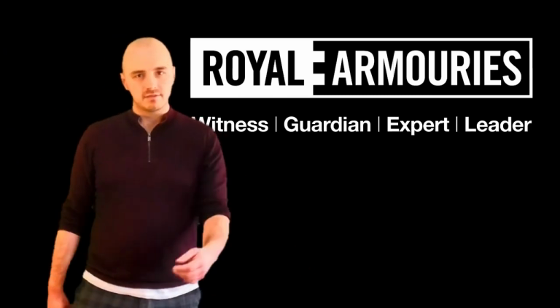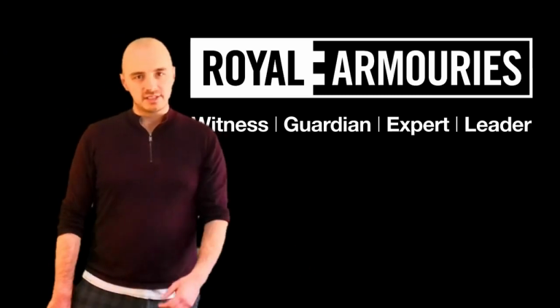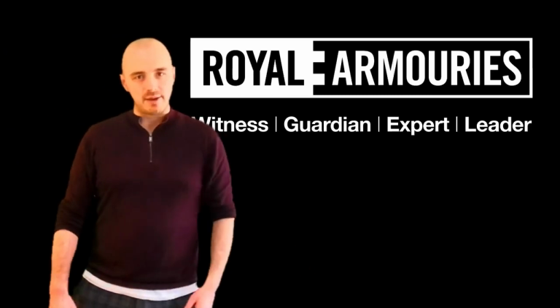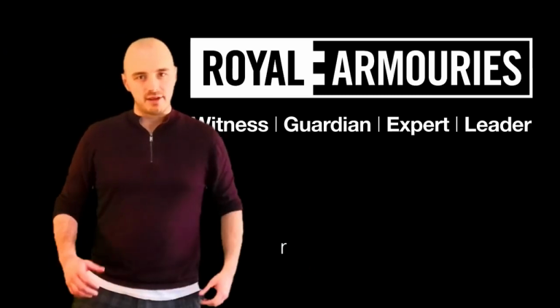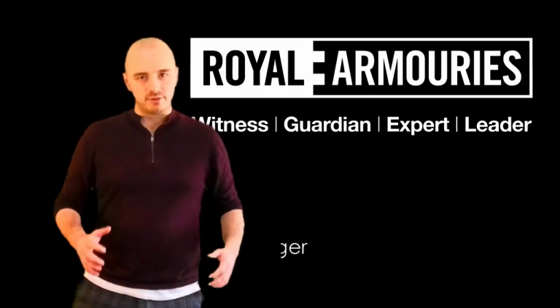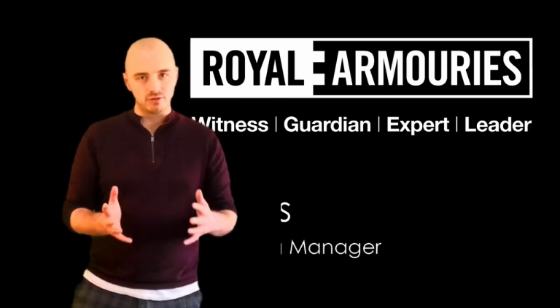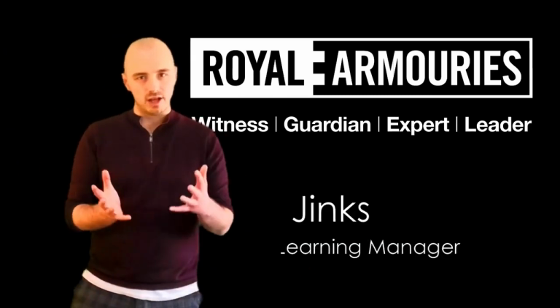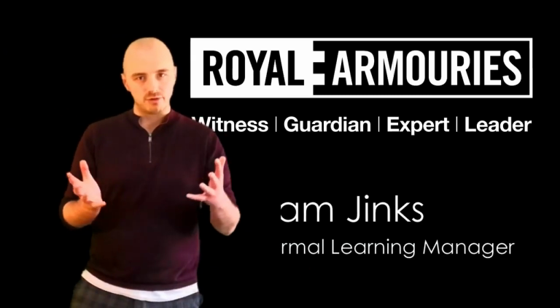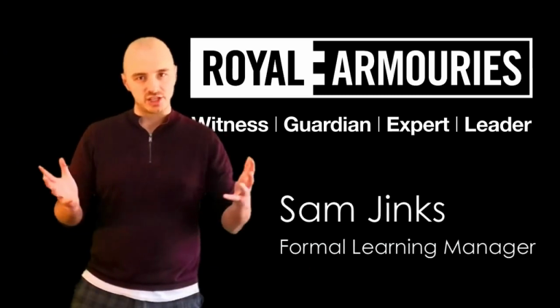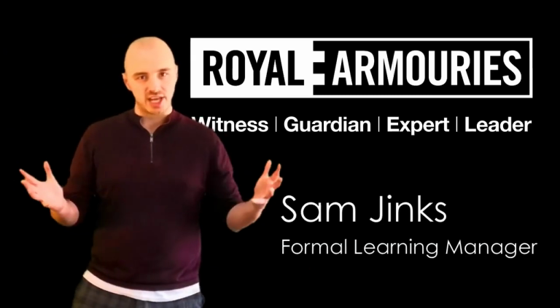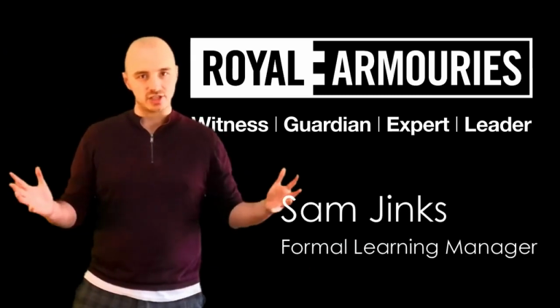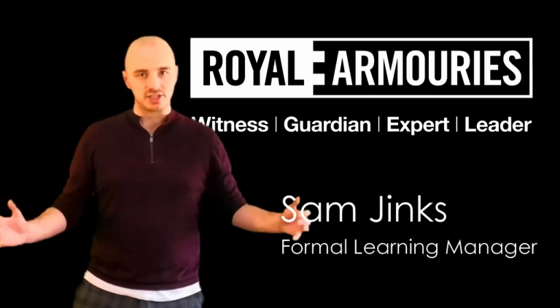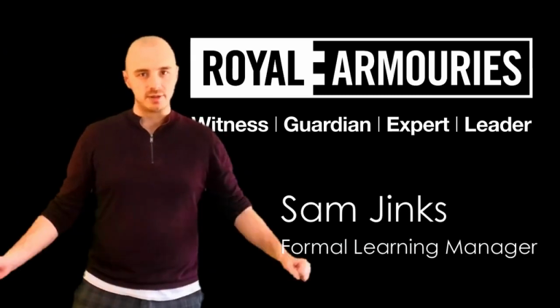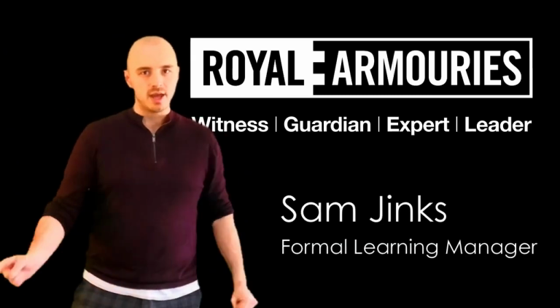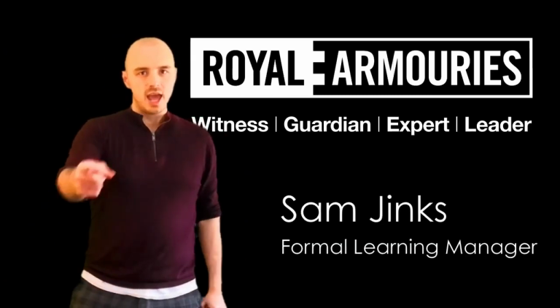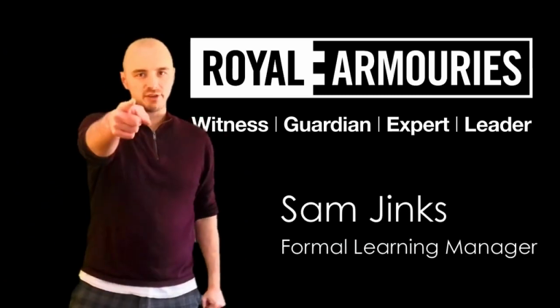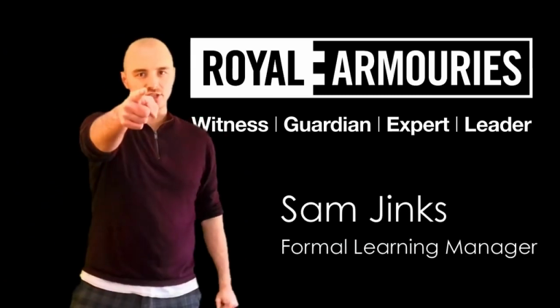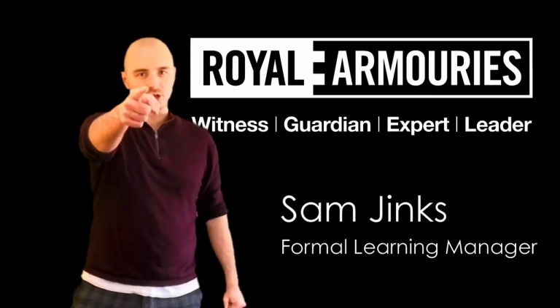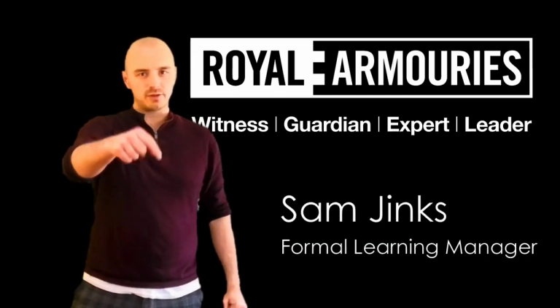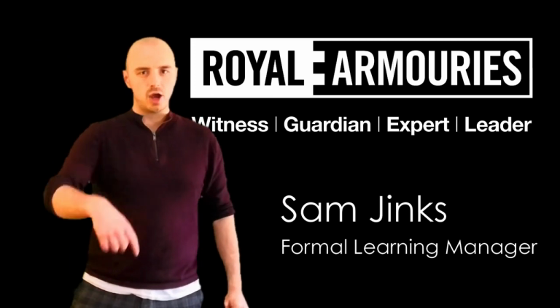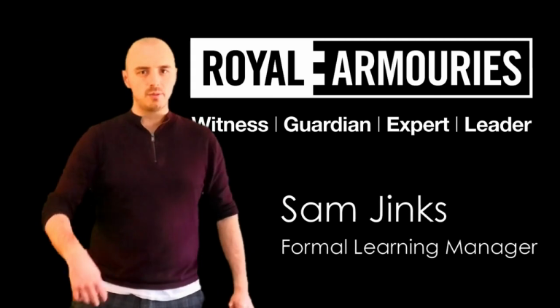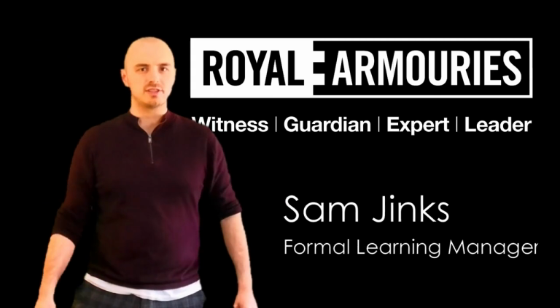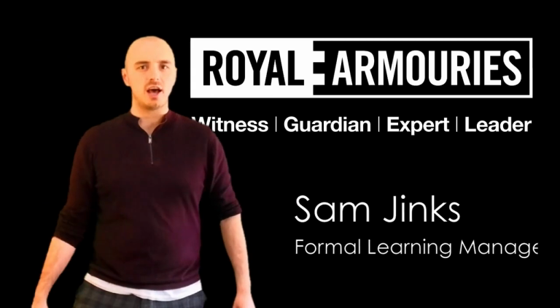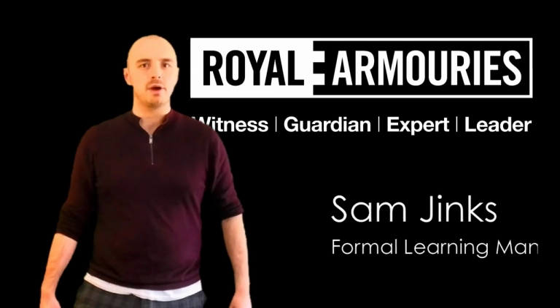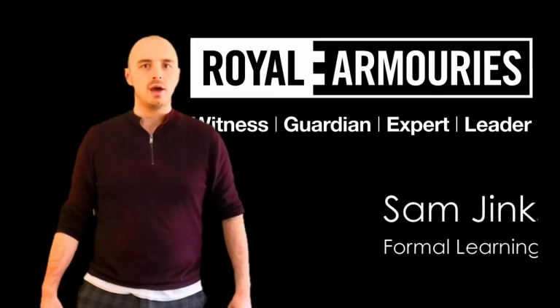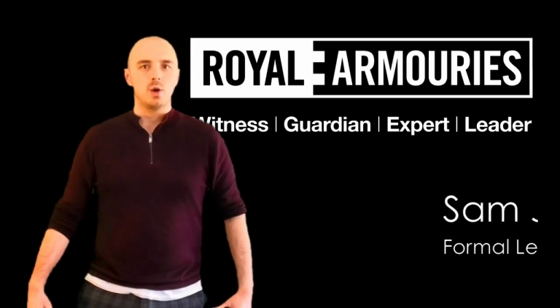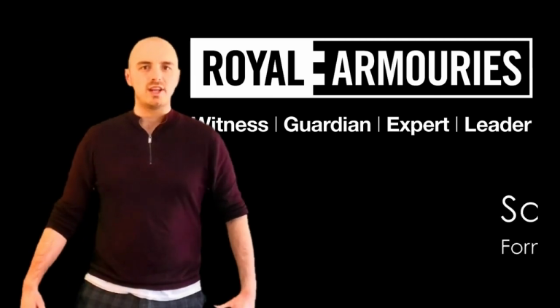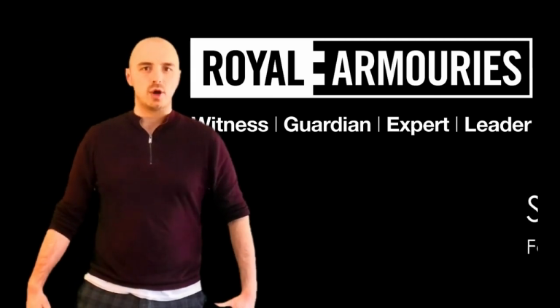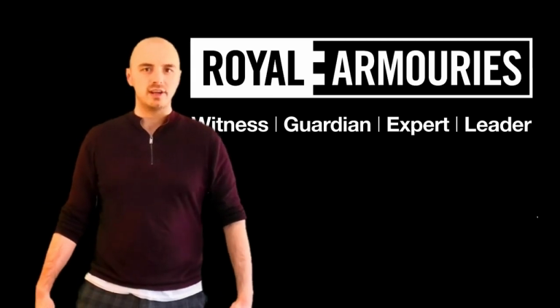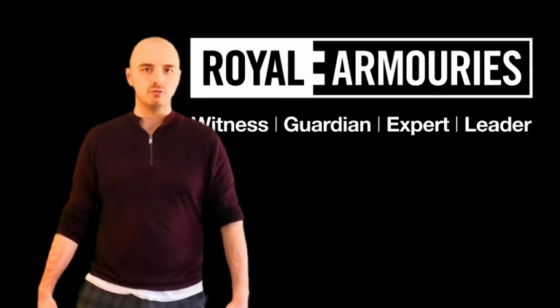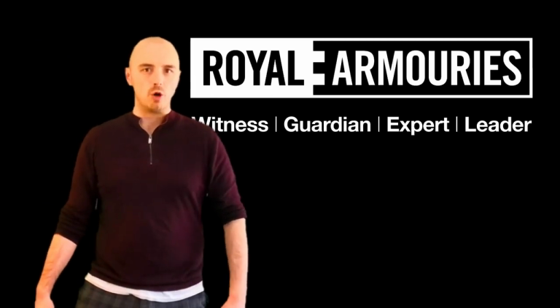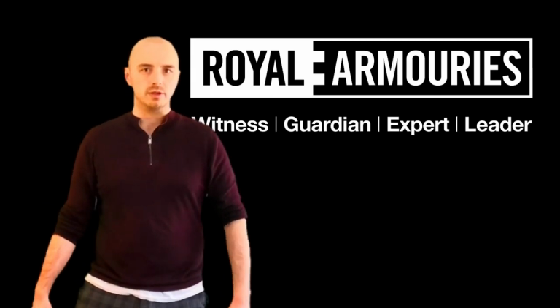Sam here from the Royal Armouries Education Team, and for this instalment of the Home Learners Hub, we're talking Romans.